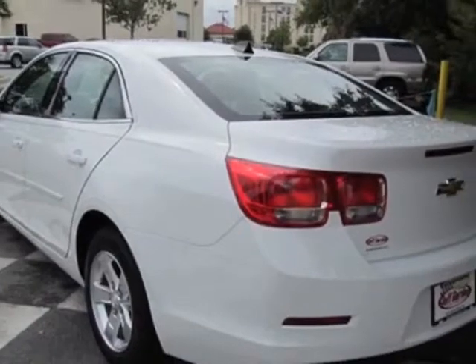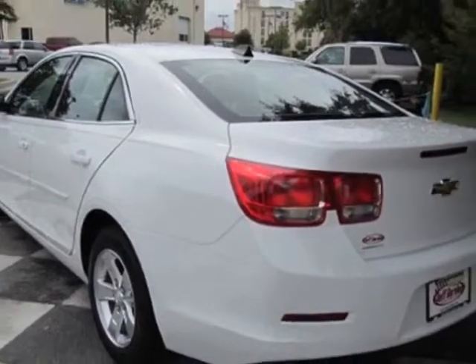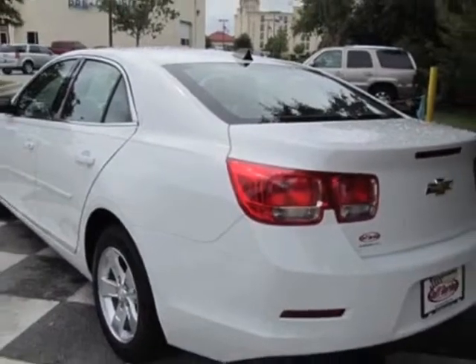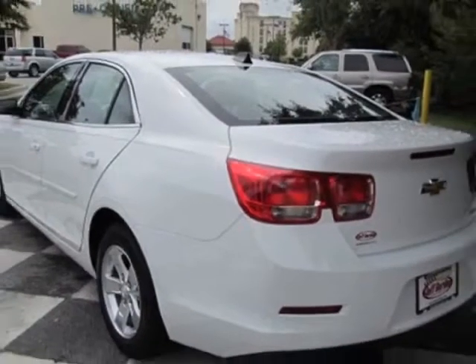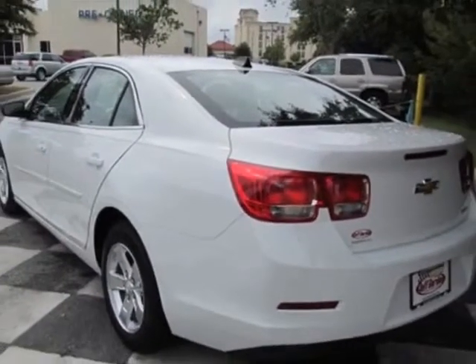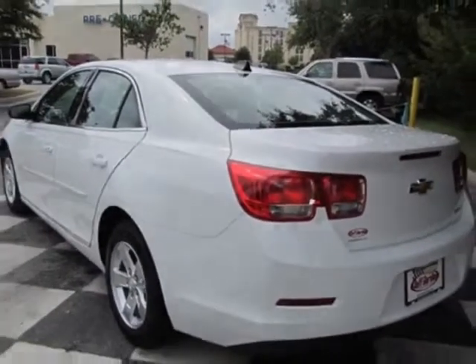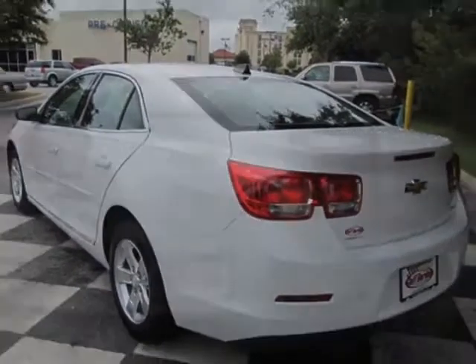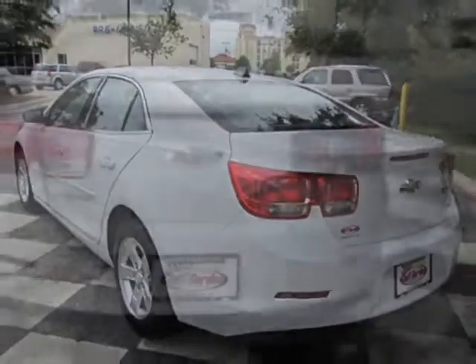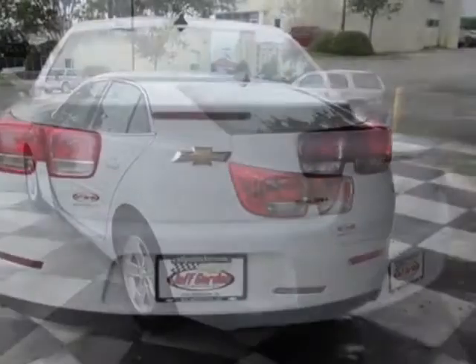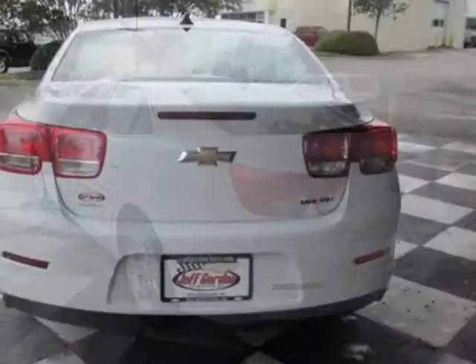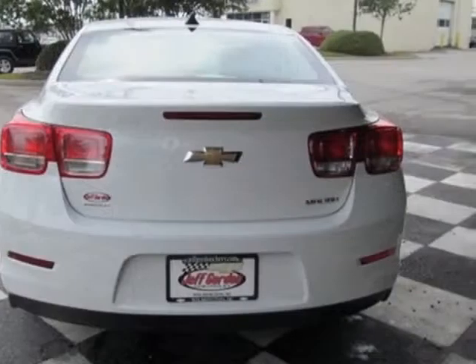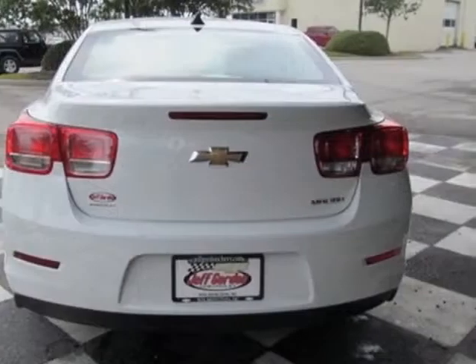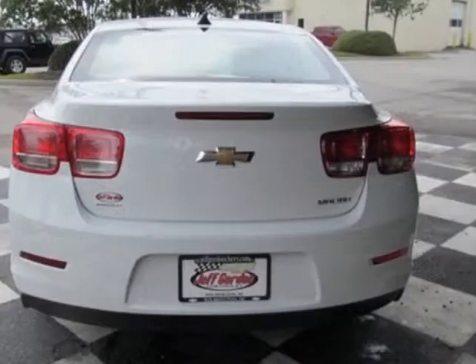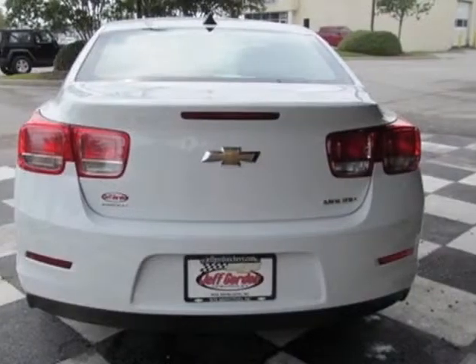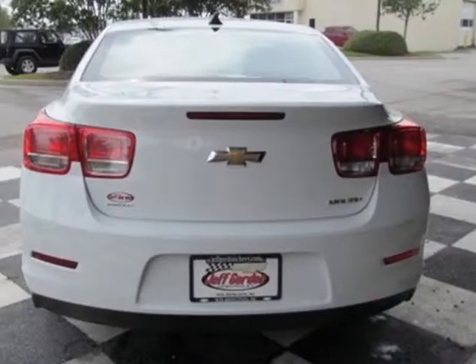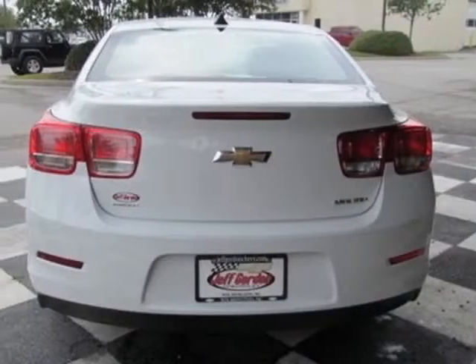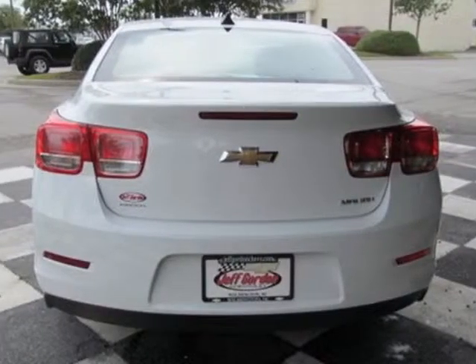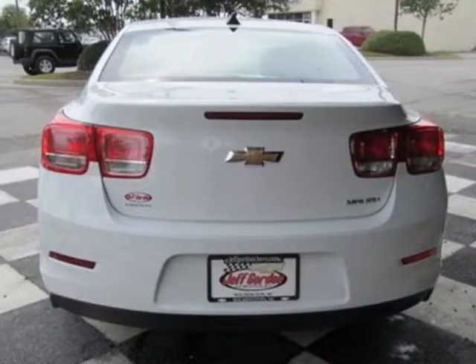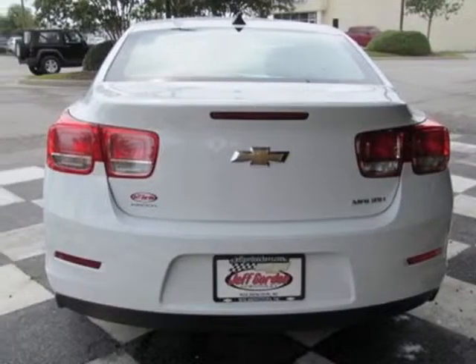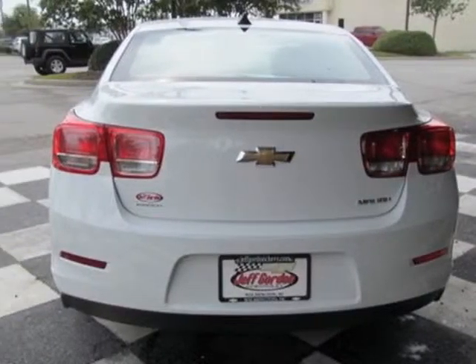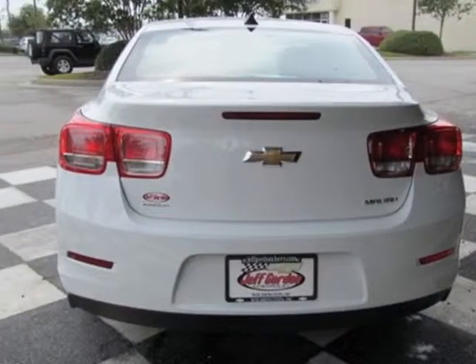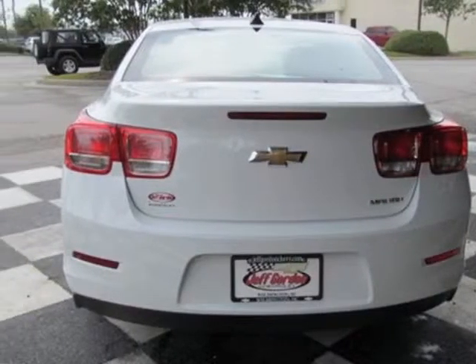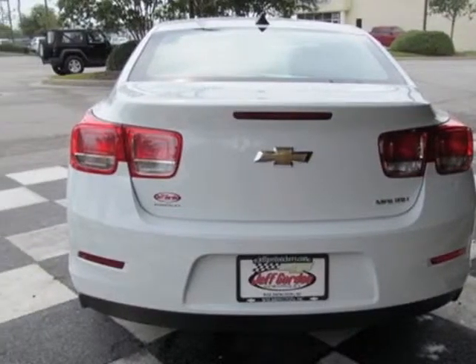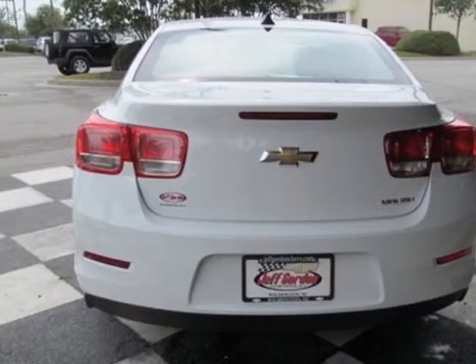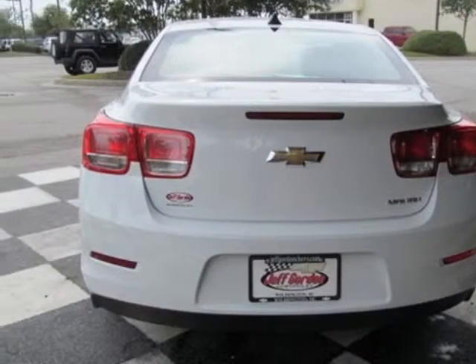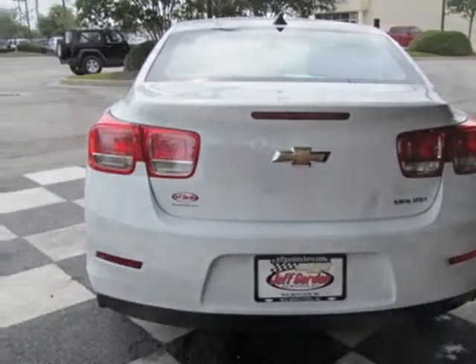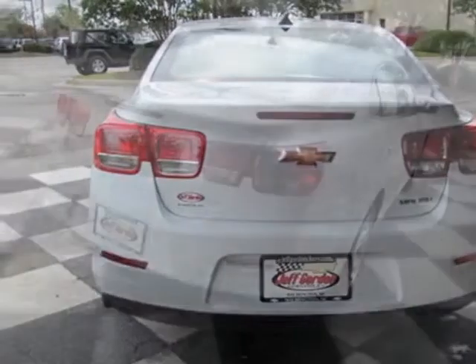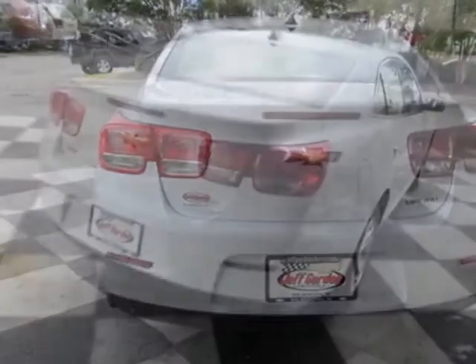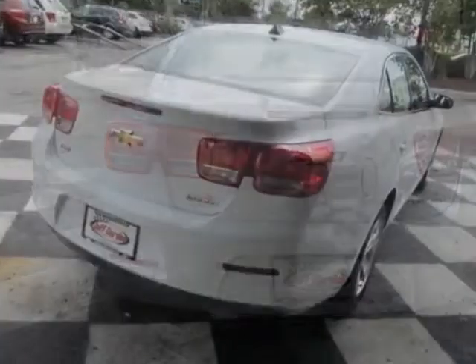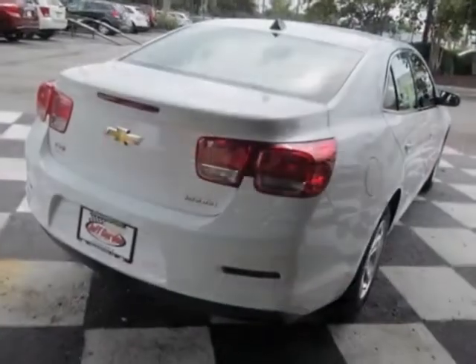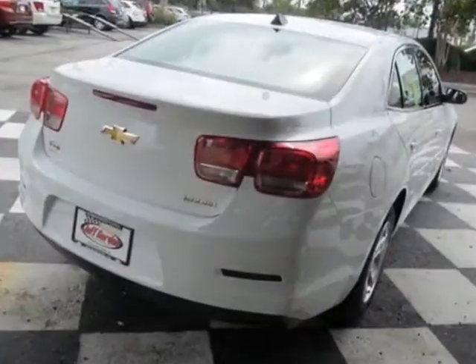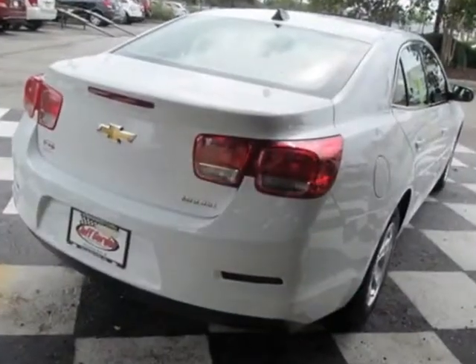This Malibu boasts a 2.5 liter engine and has a 6 speed automatic transmission.